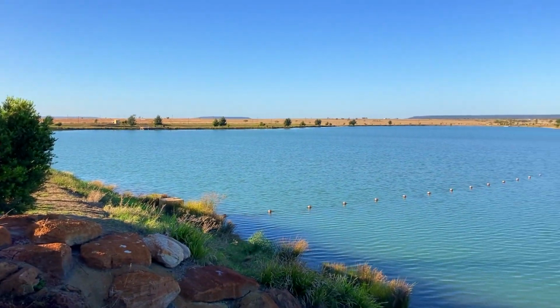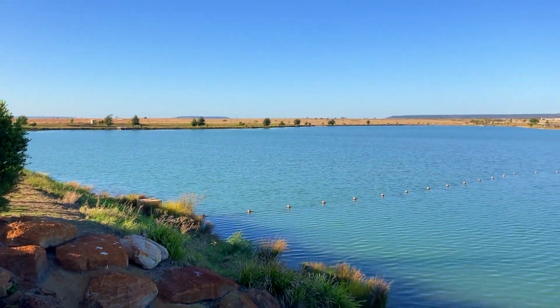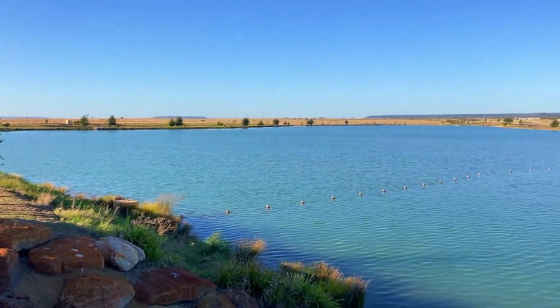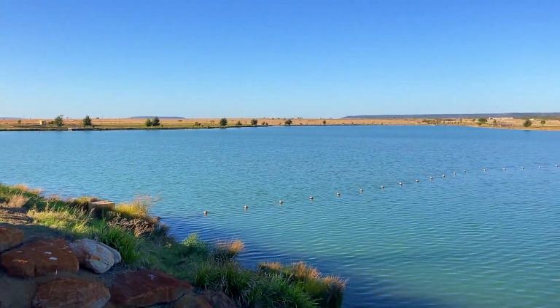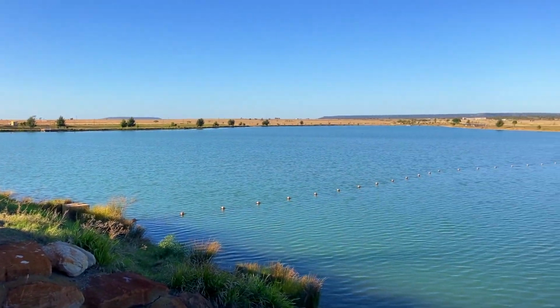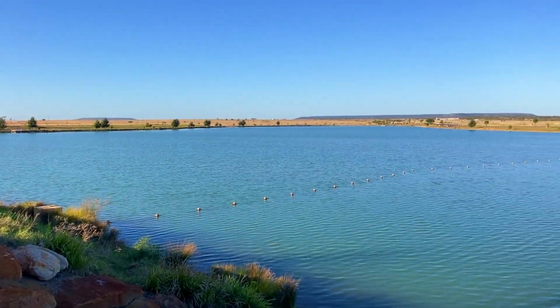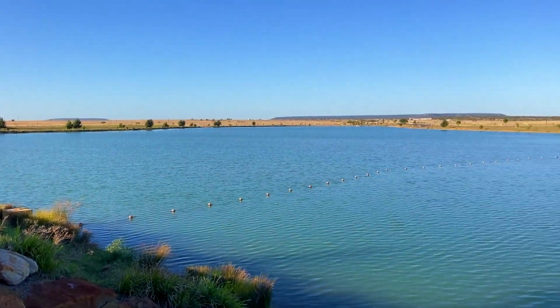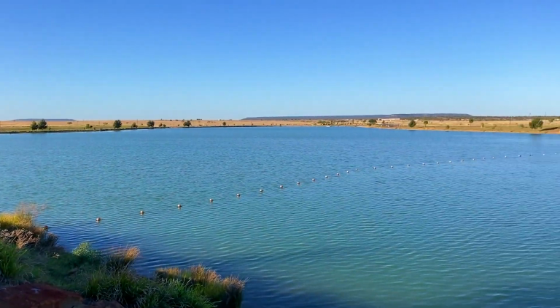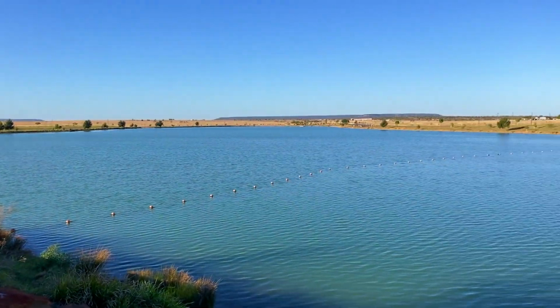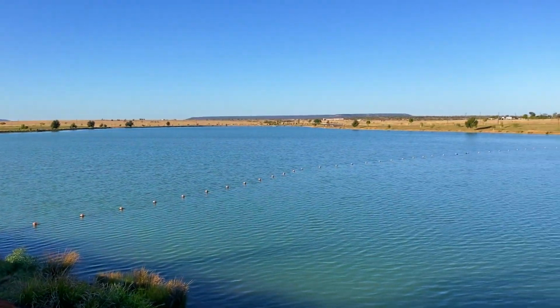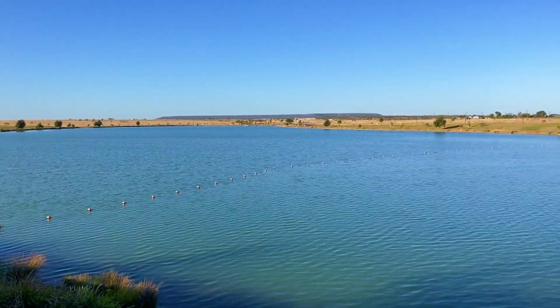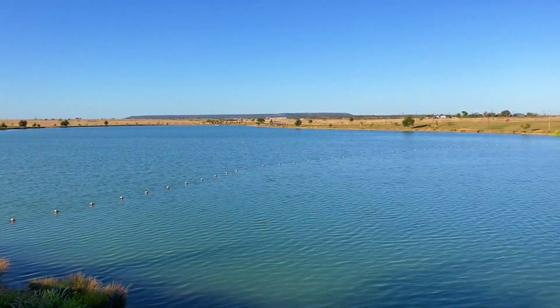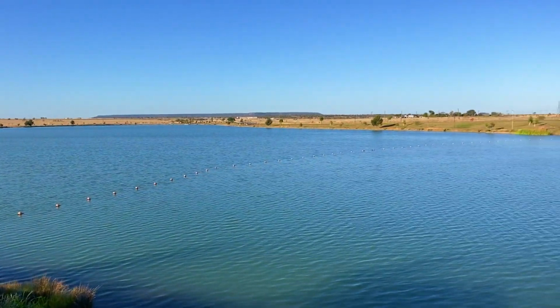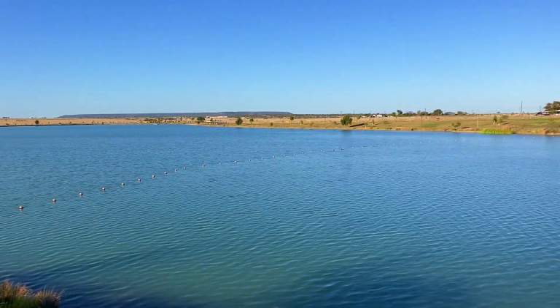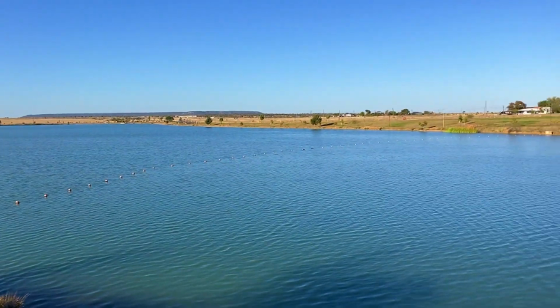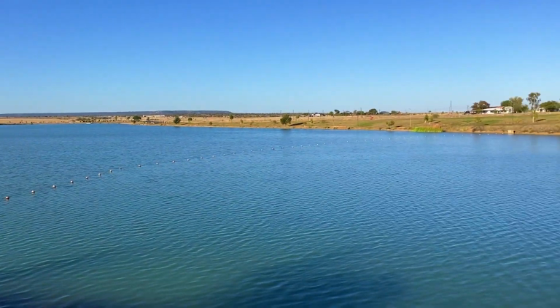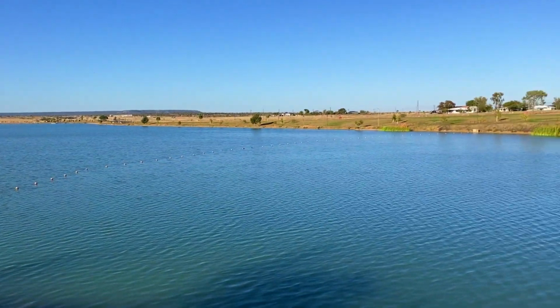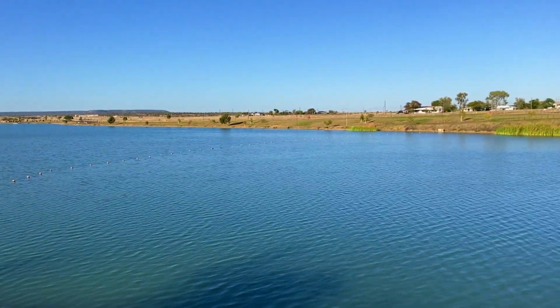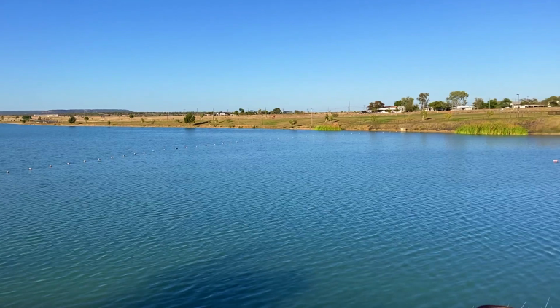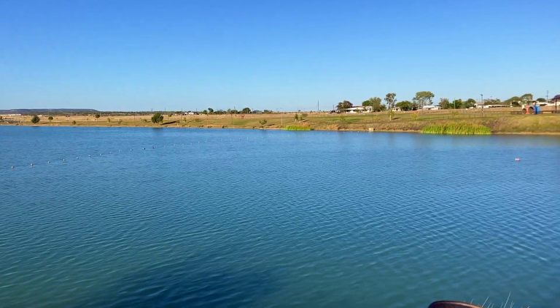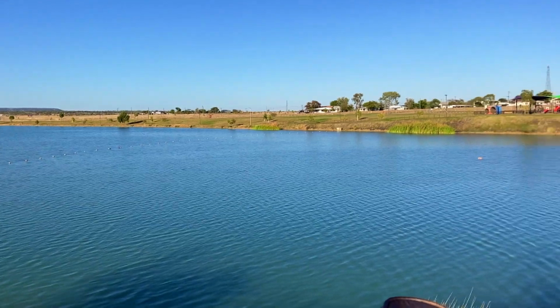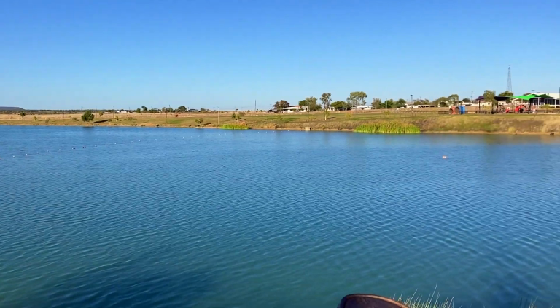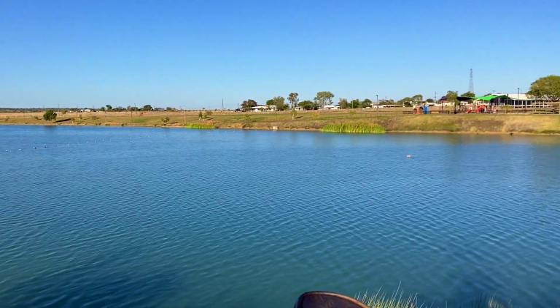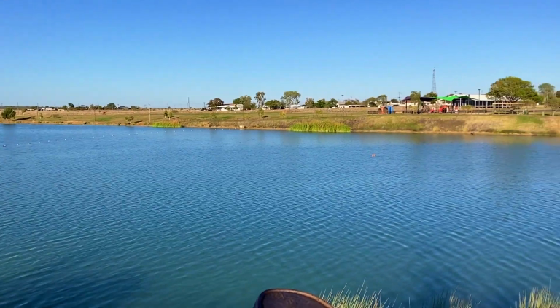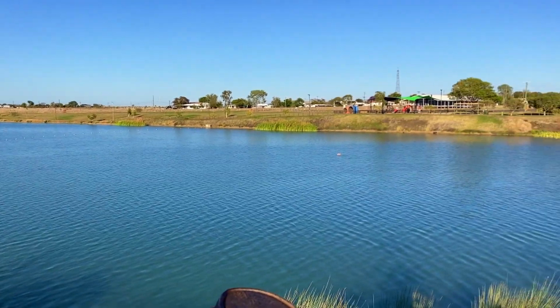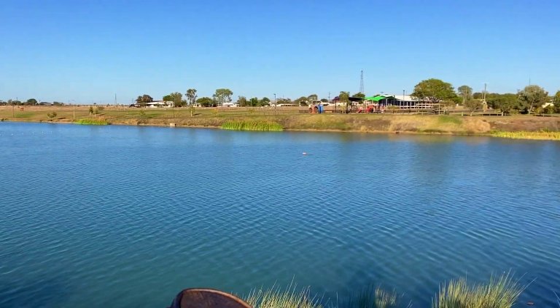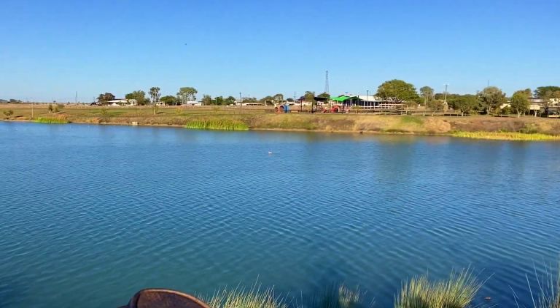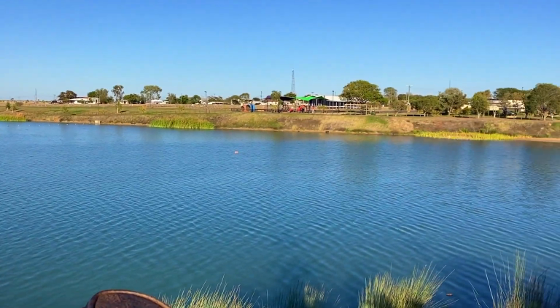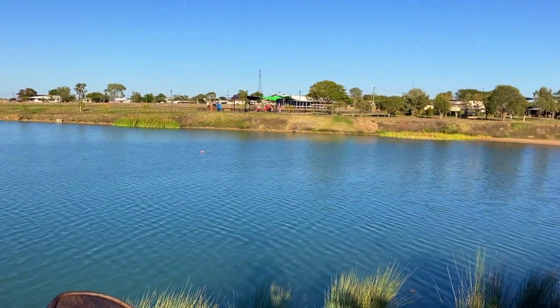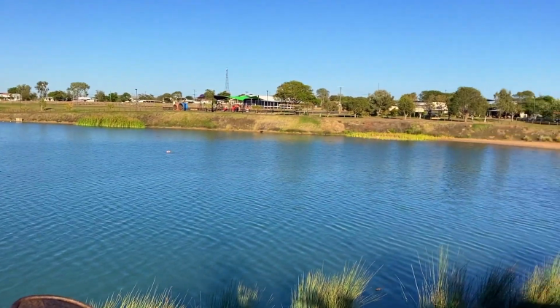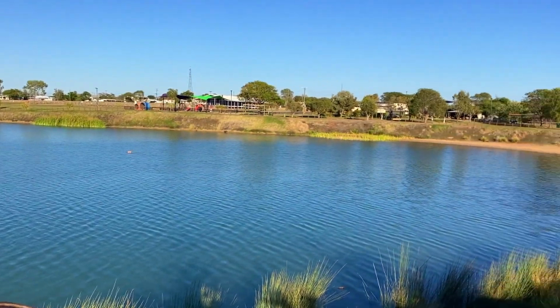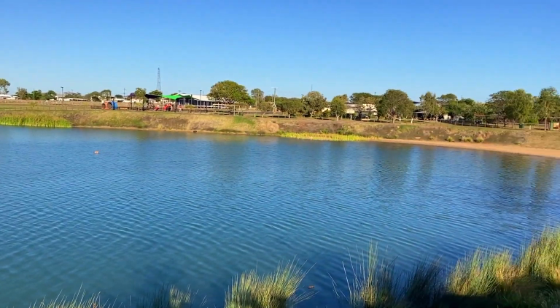The track around Hughenden's recreational lake is a great place to wander and watch the birds, and you can swim and kayak on the lake.